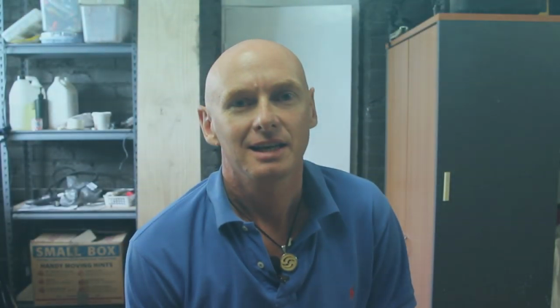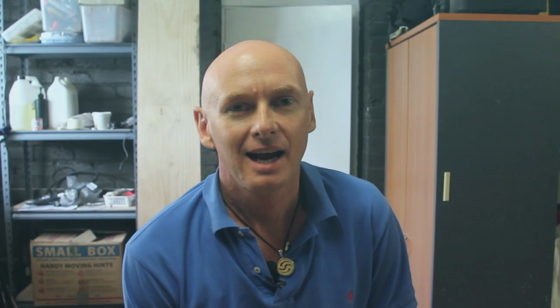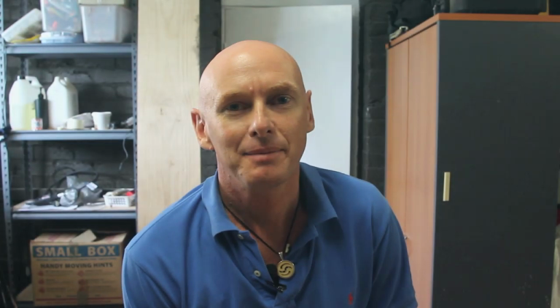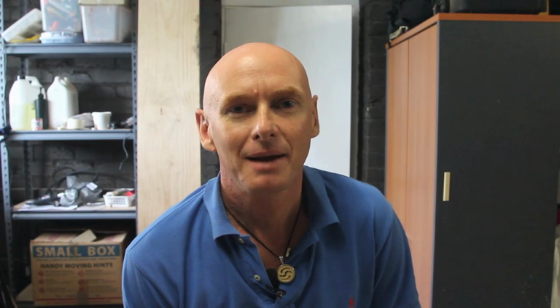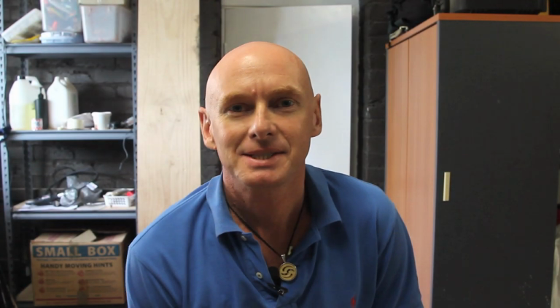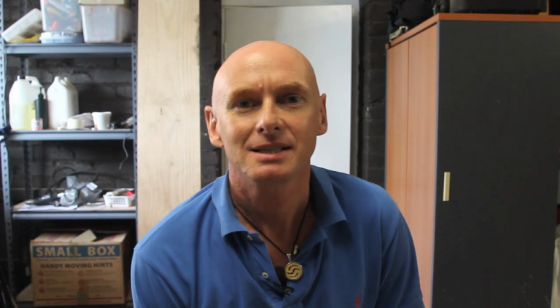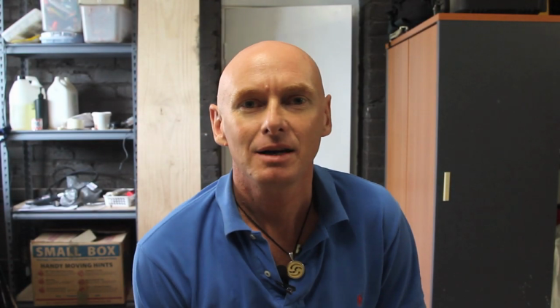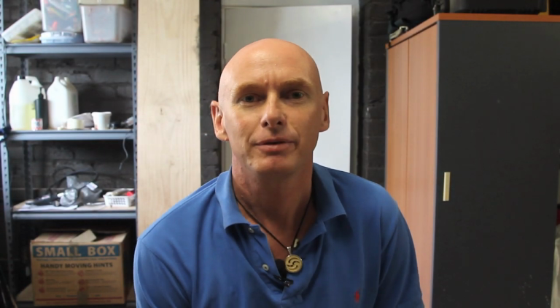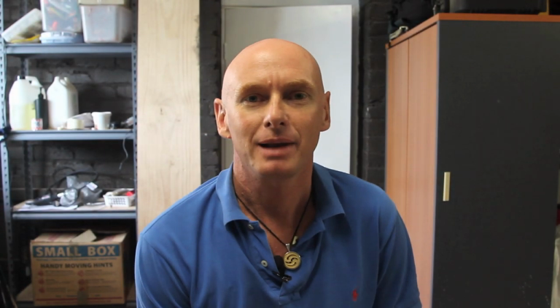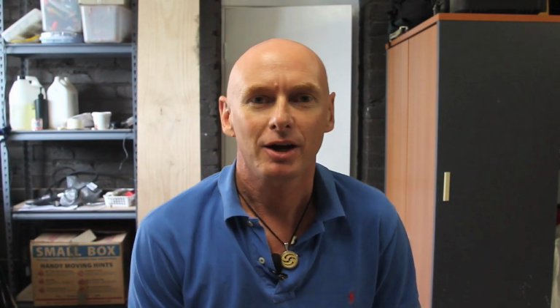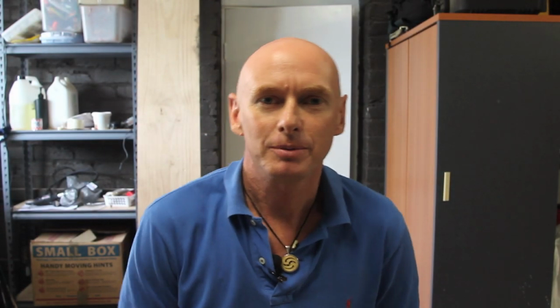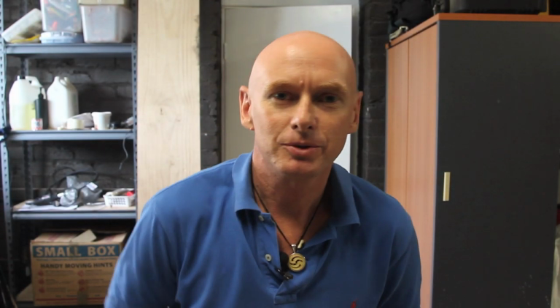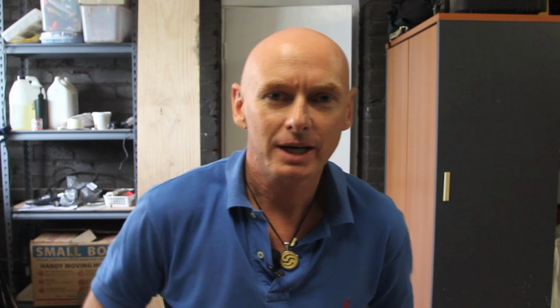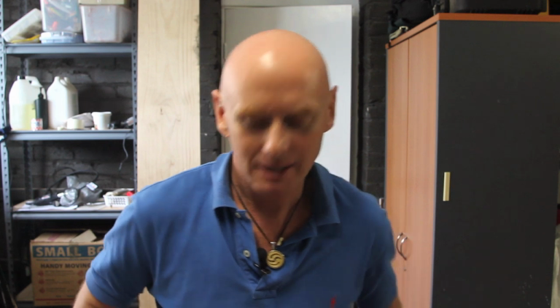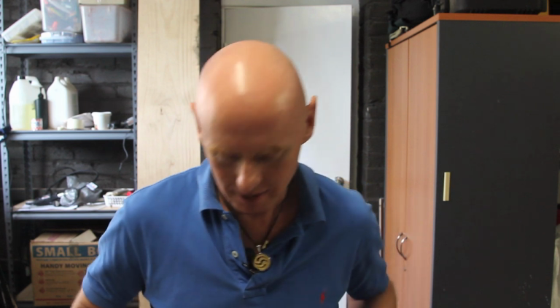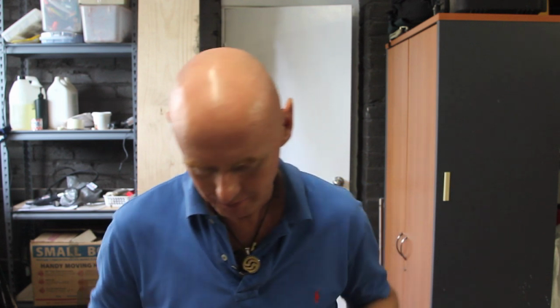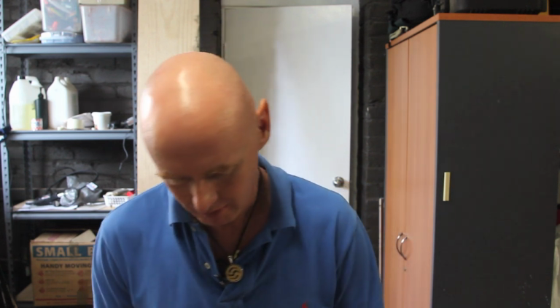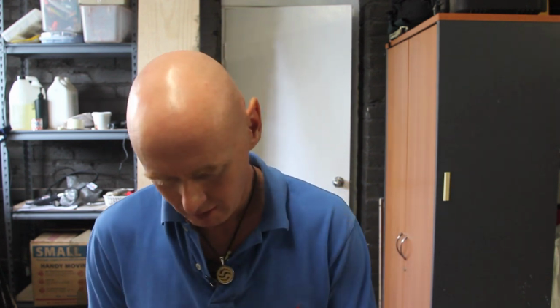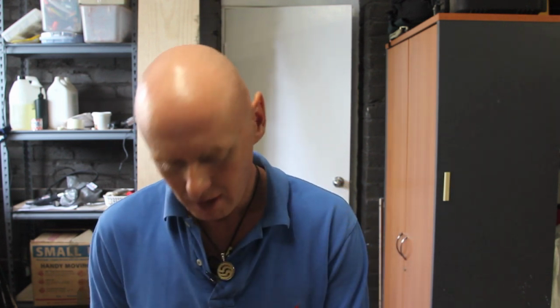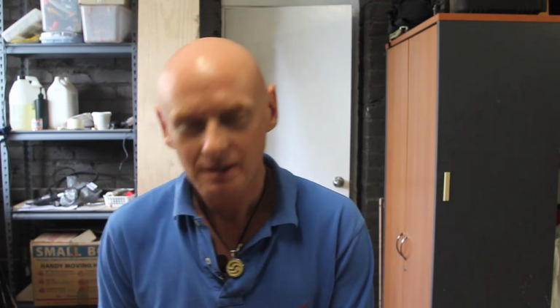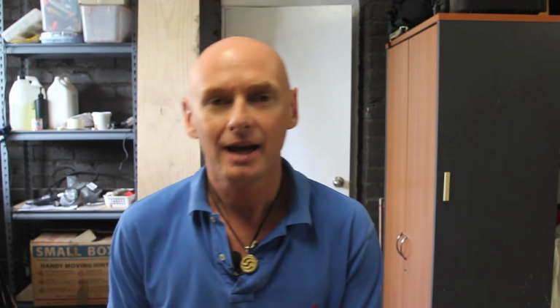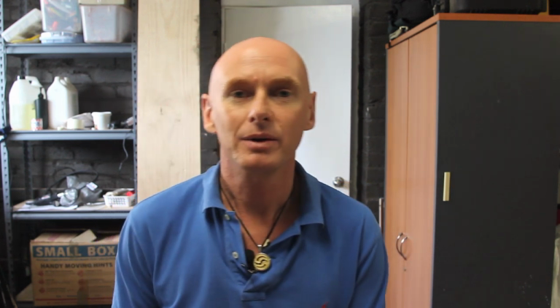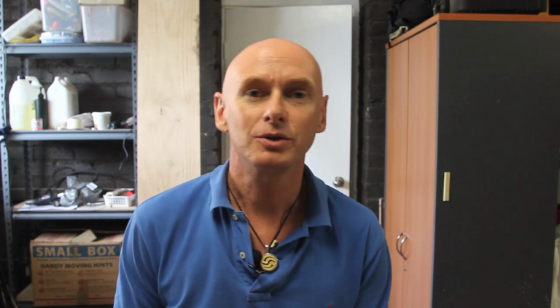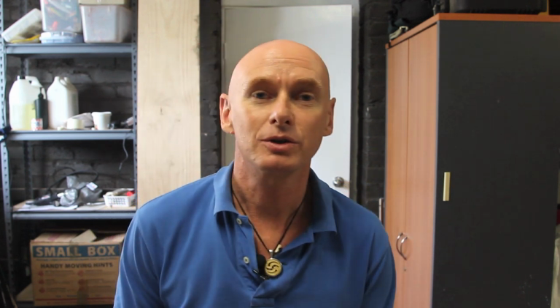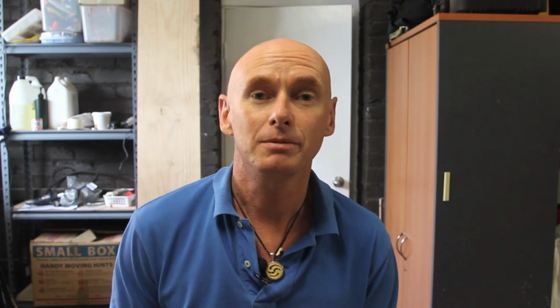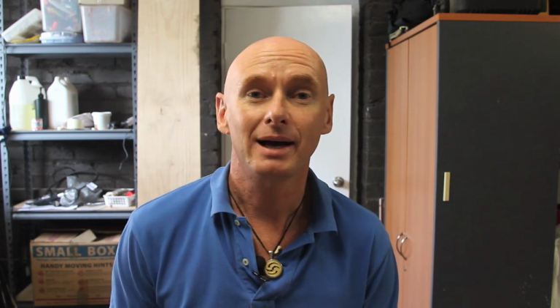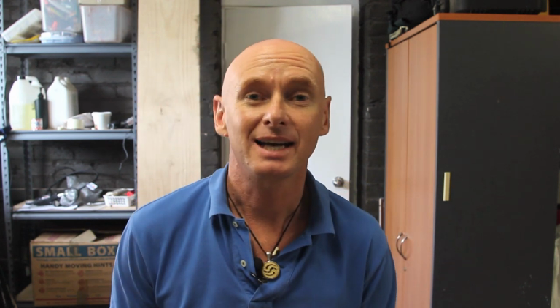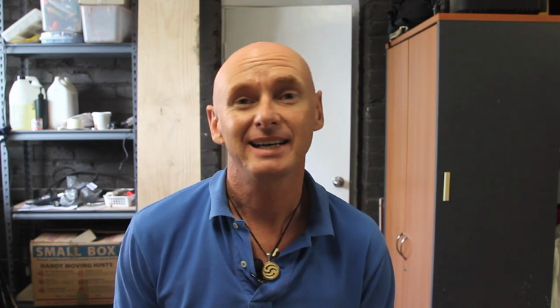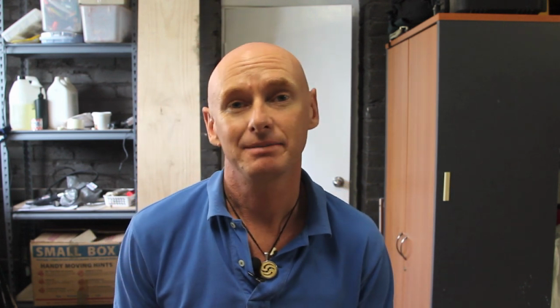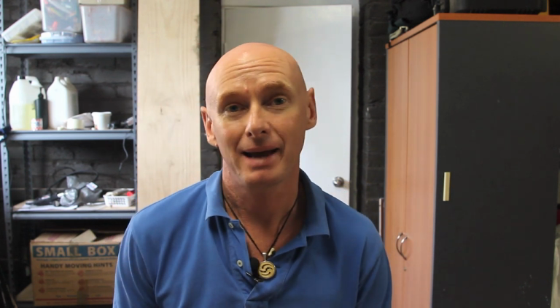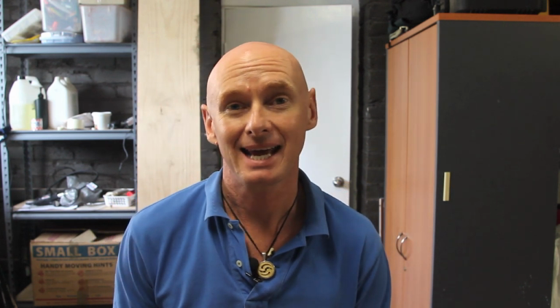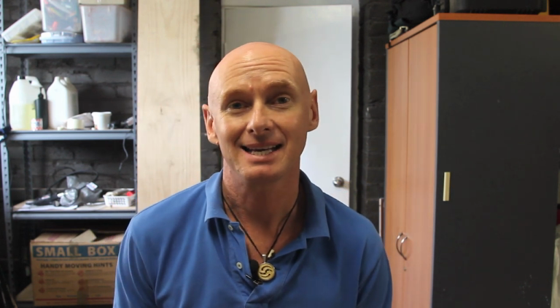G'day, my name's Justin. I'm from Black Opal Direct. Today I want to talk to you about cutting pairs.